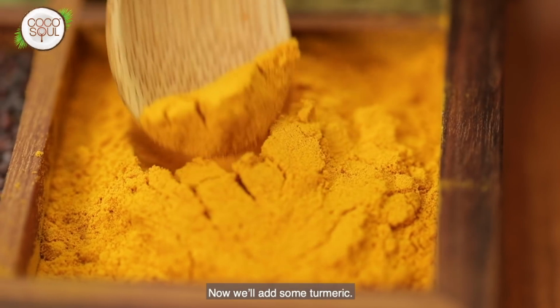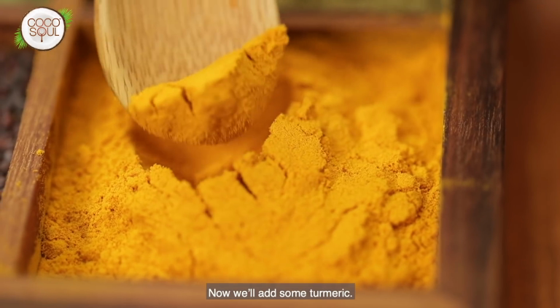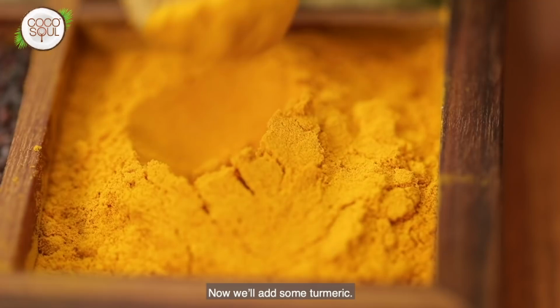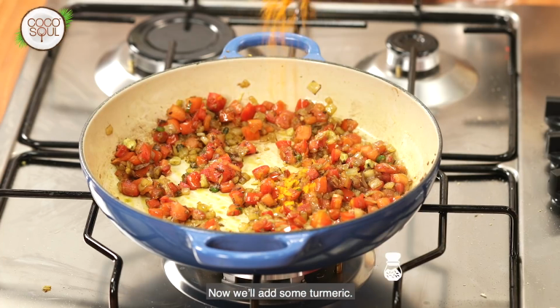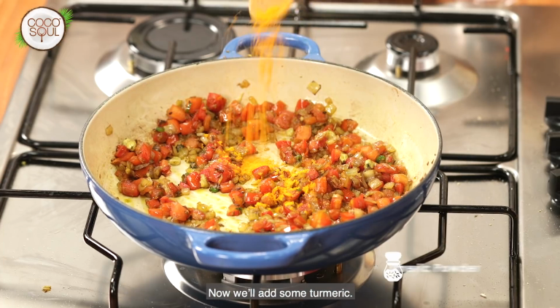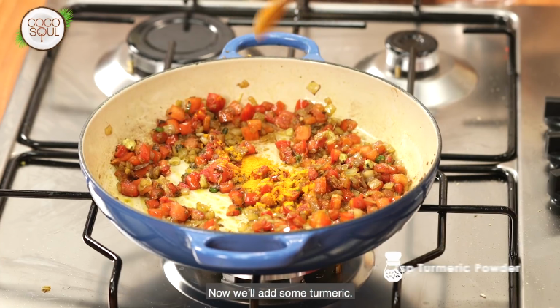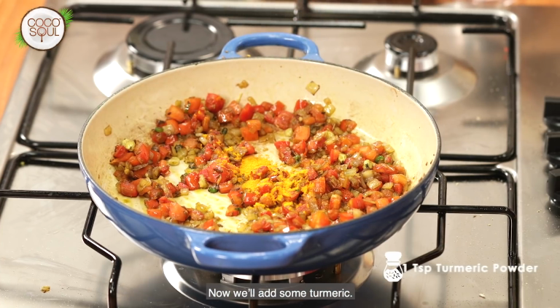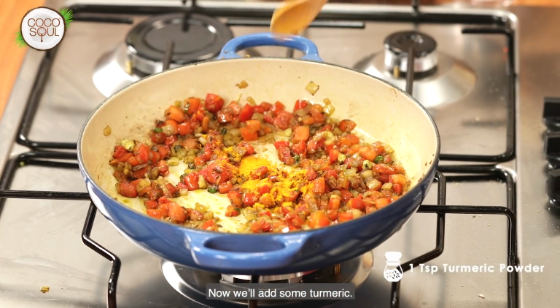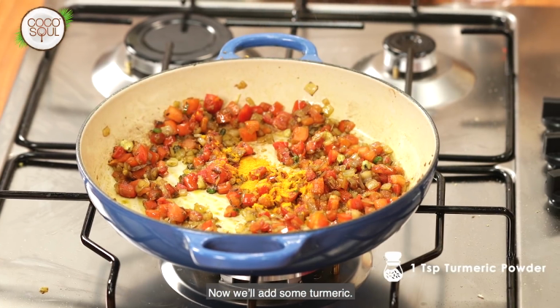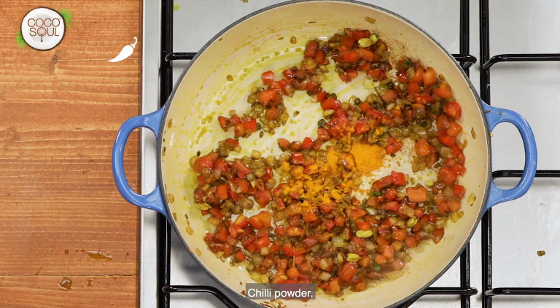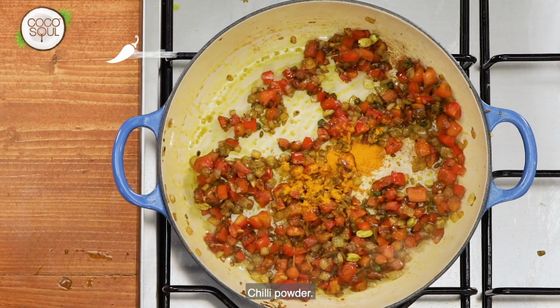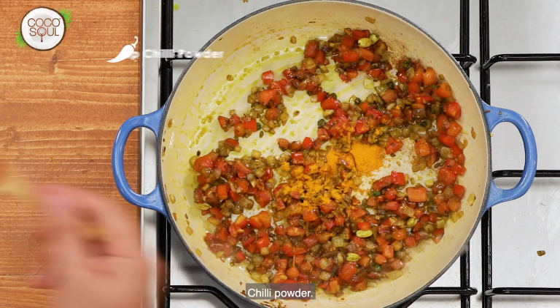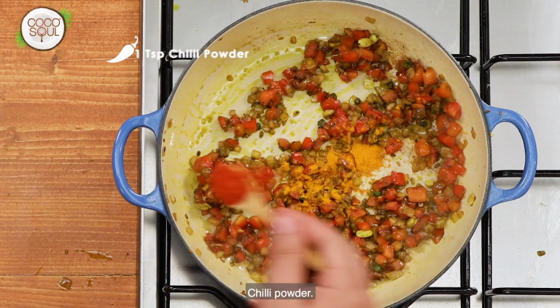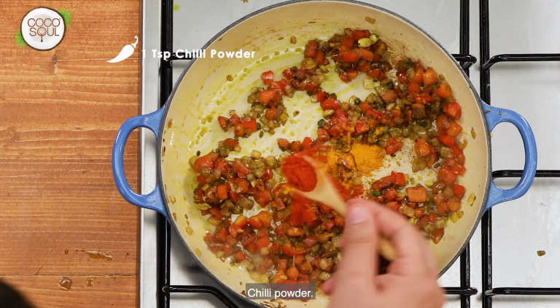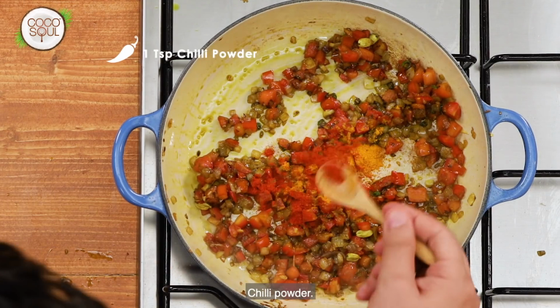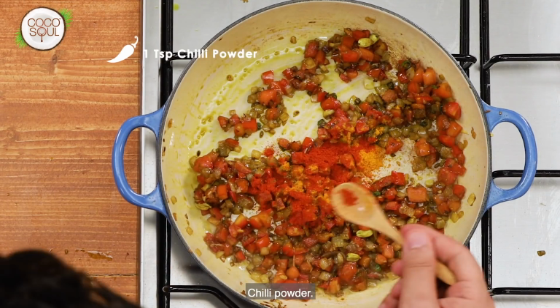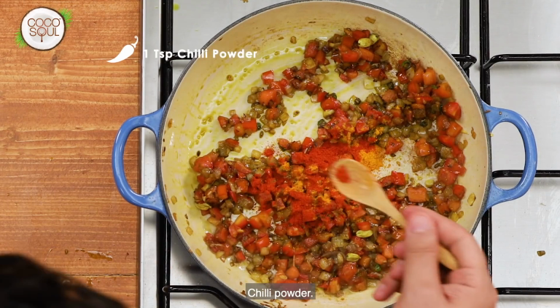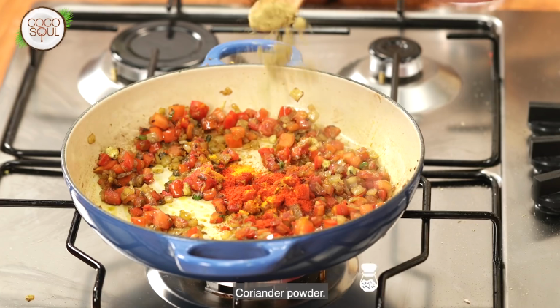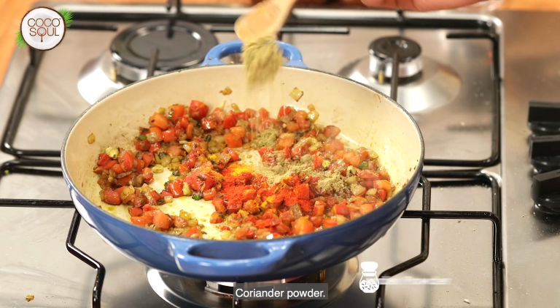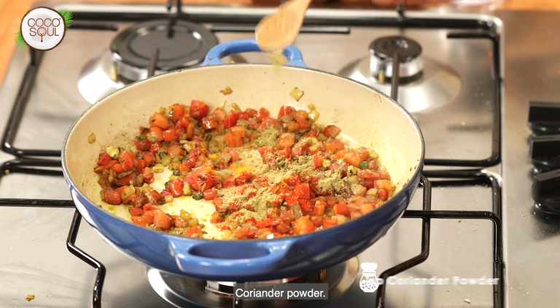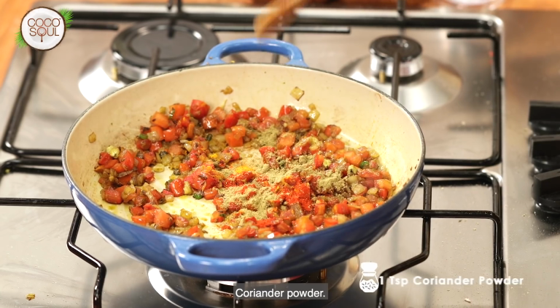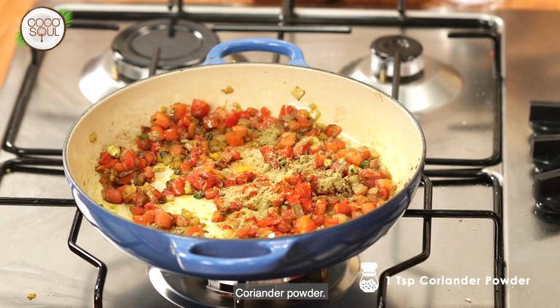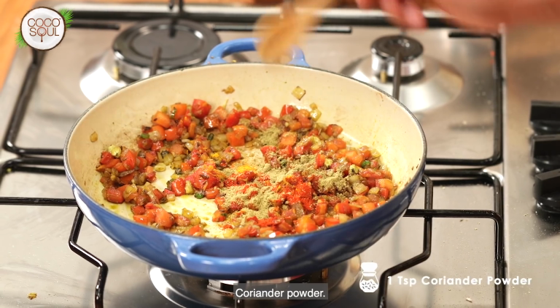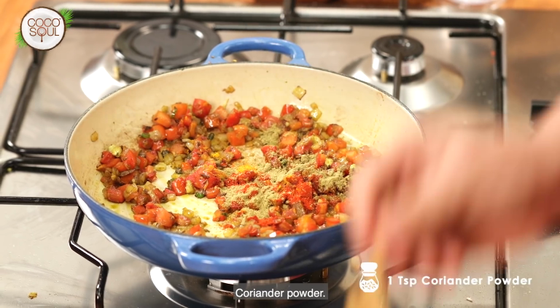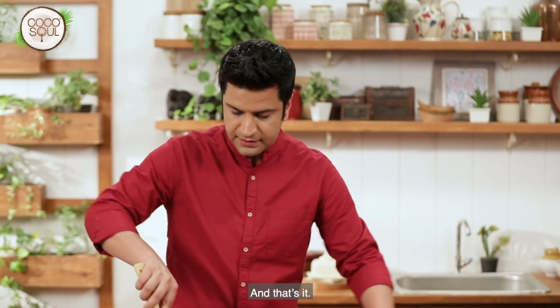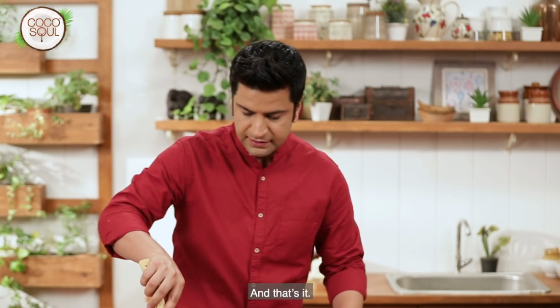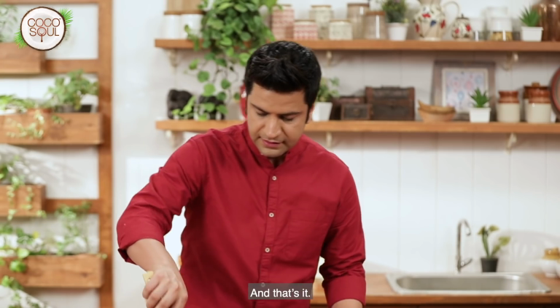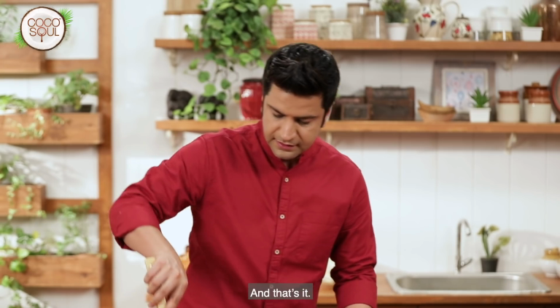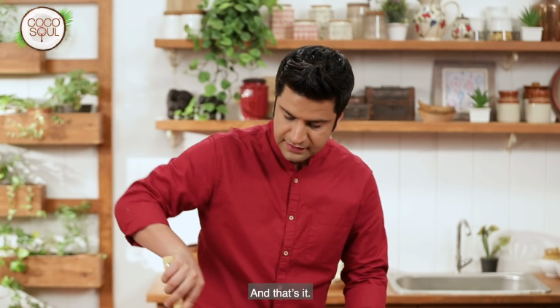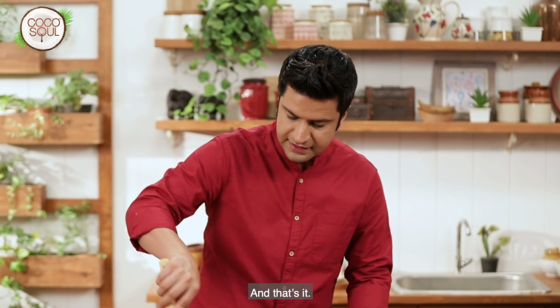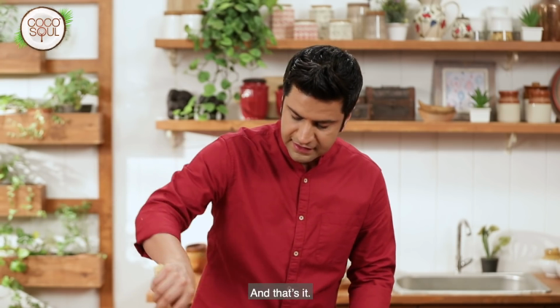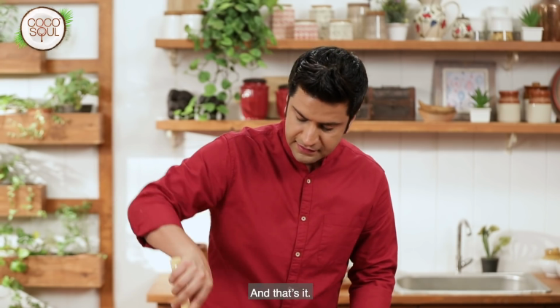With this, we will add salt, mirch powder, and dhania powder. That's it.